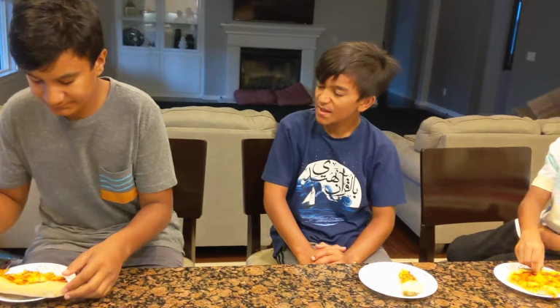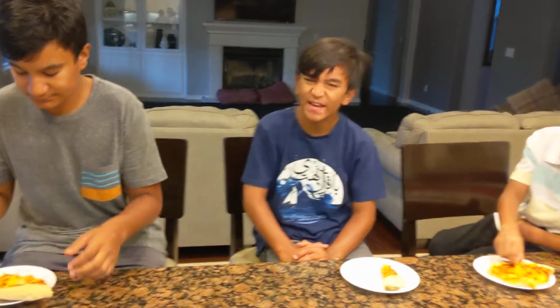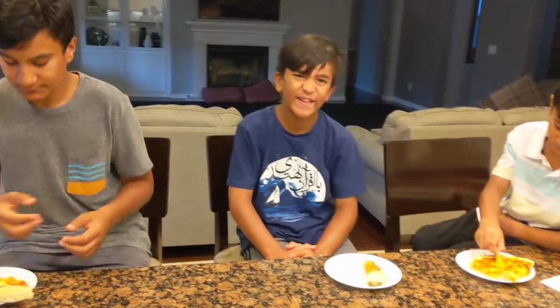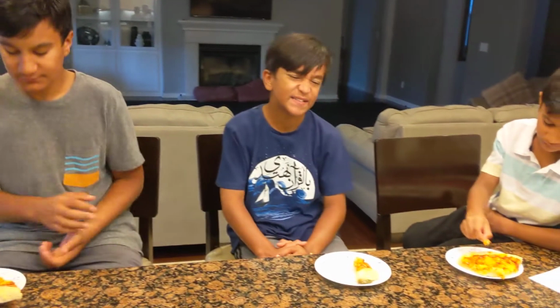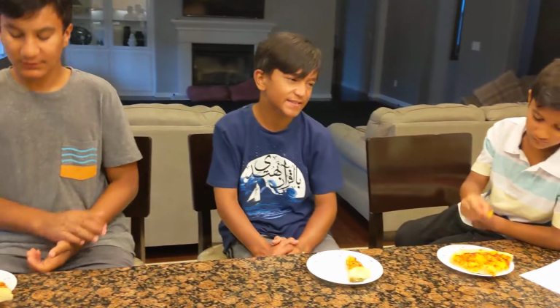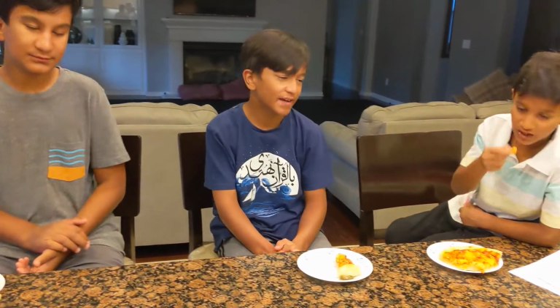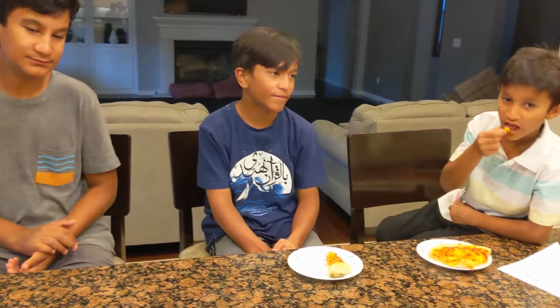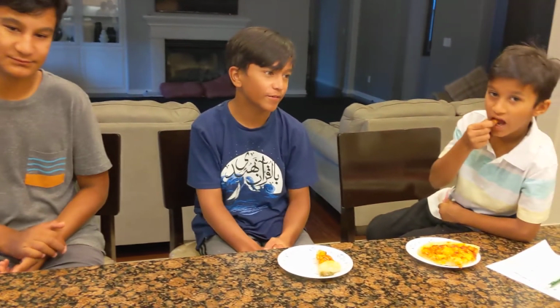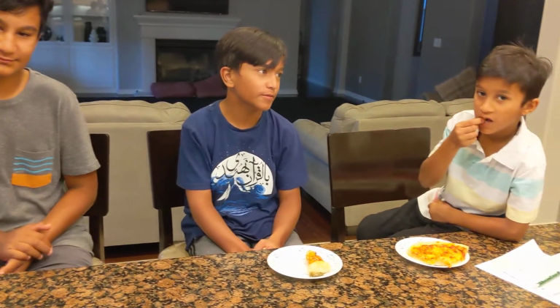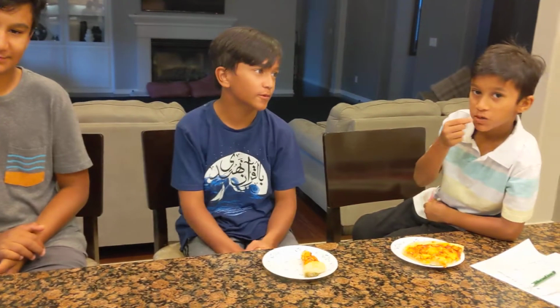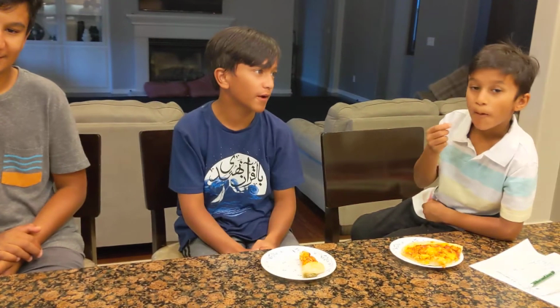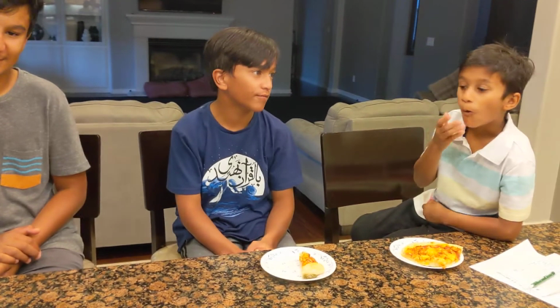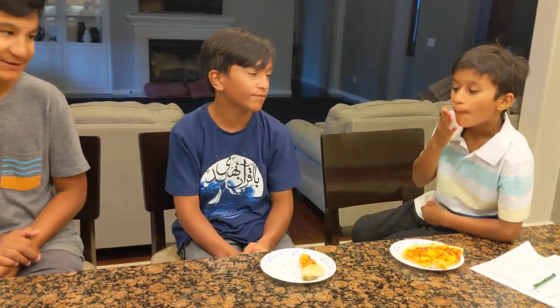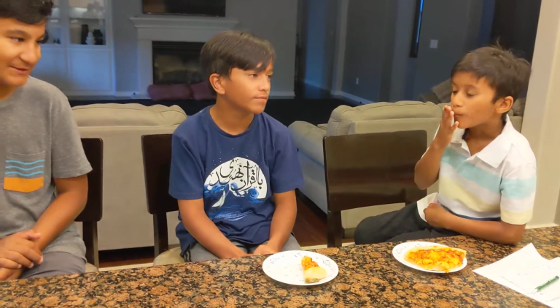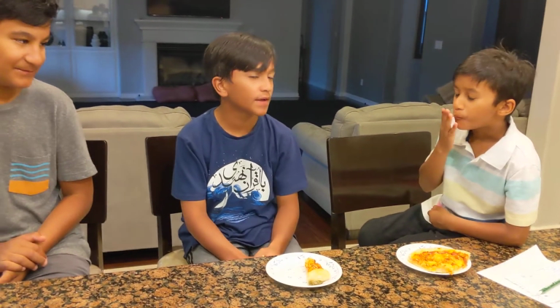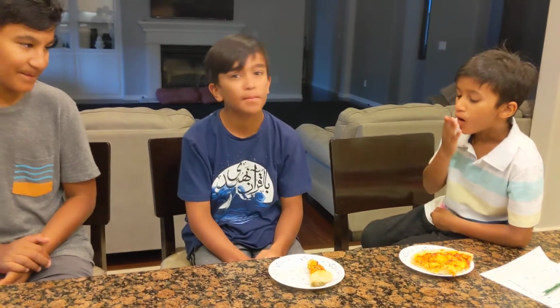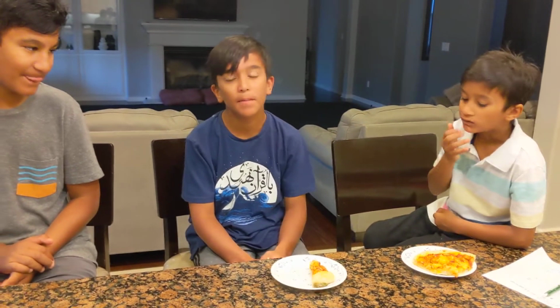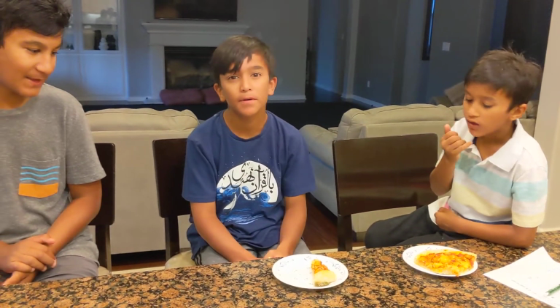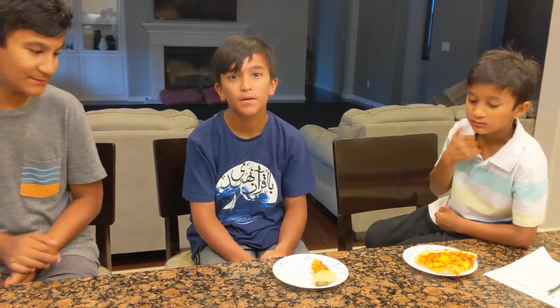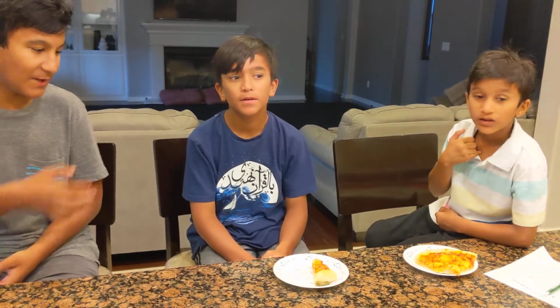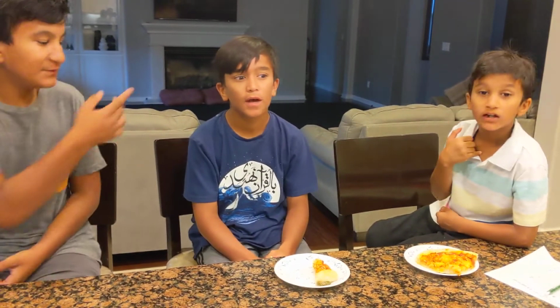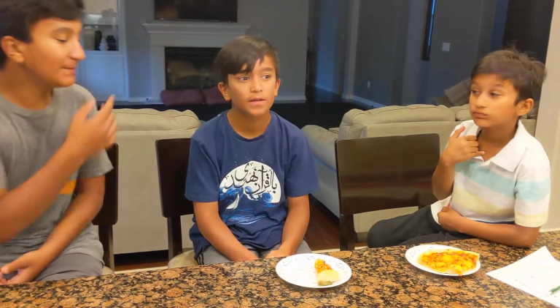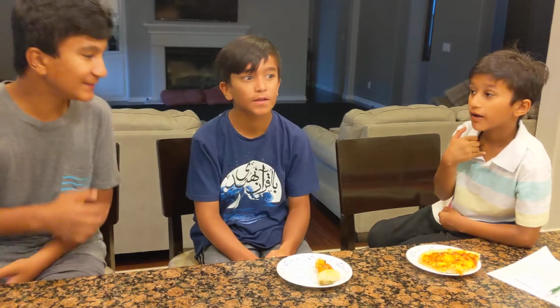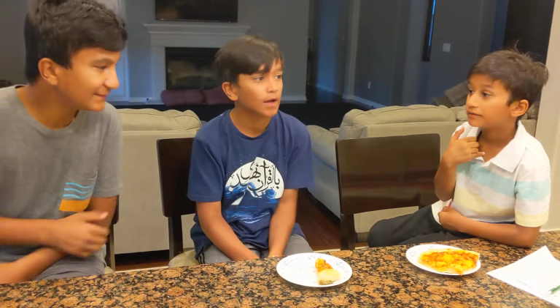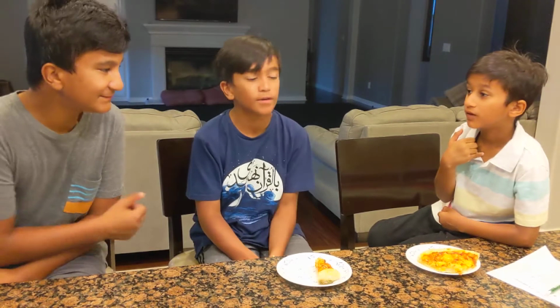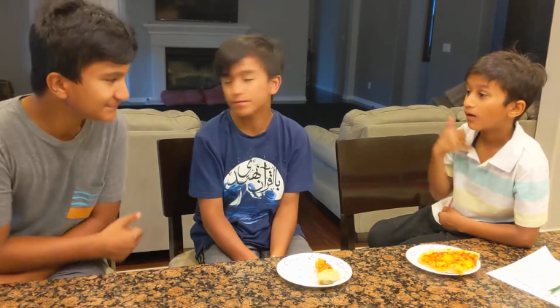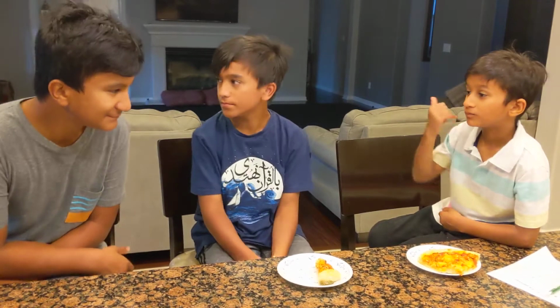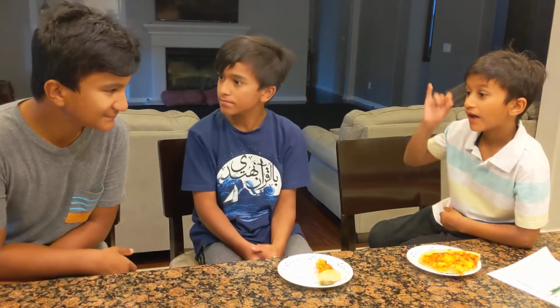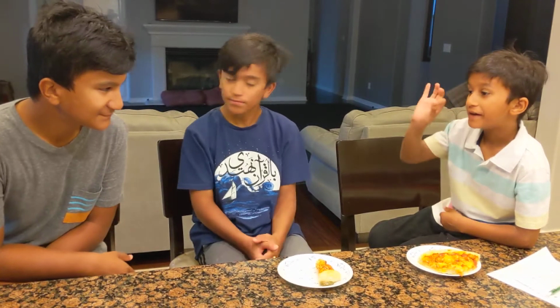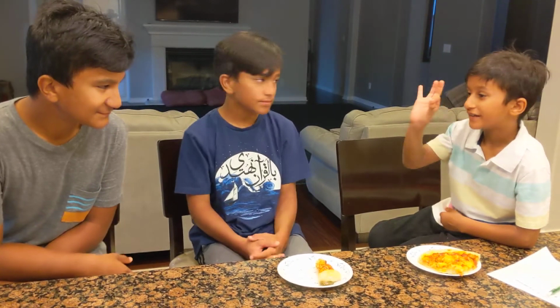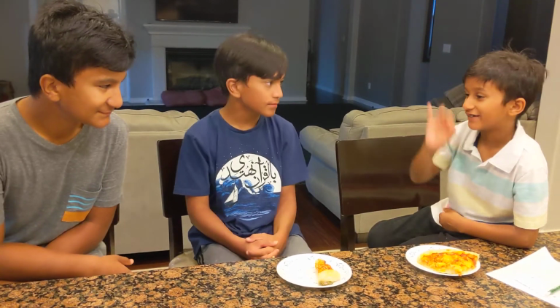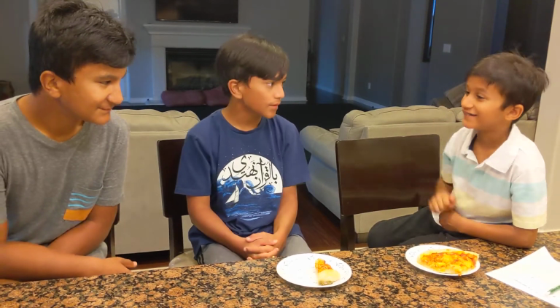Yeah, that is kind of true. We don't have any pepper. How is your pizza? I don't know. Ten of ten.